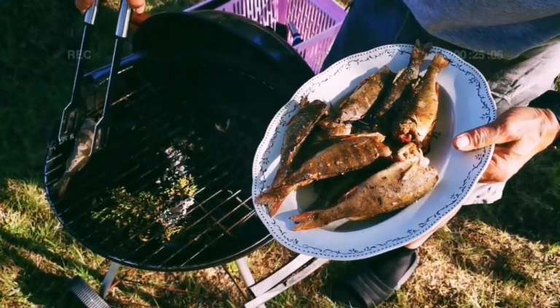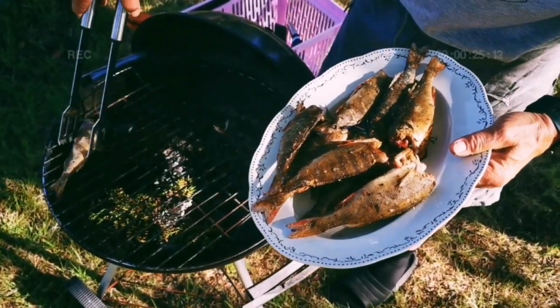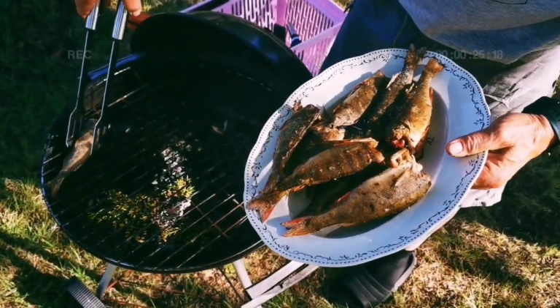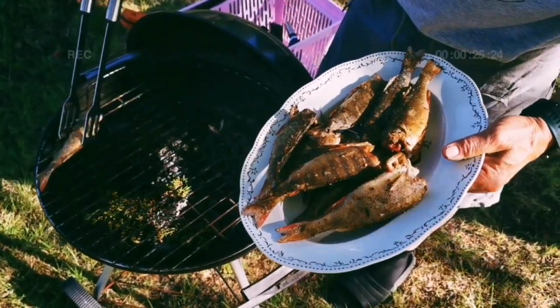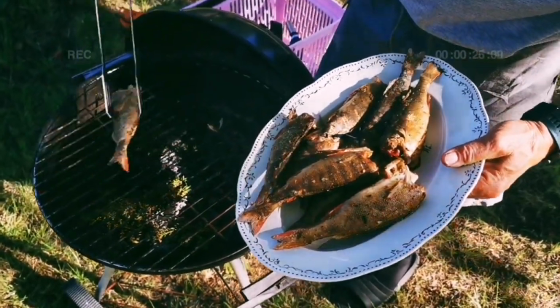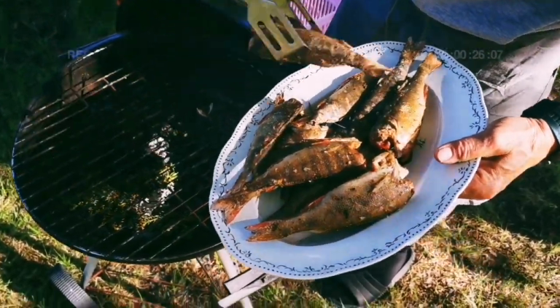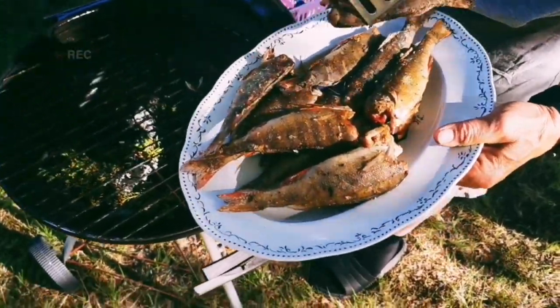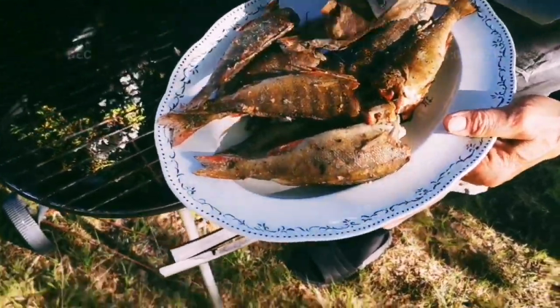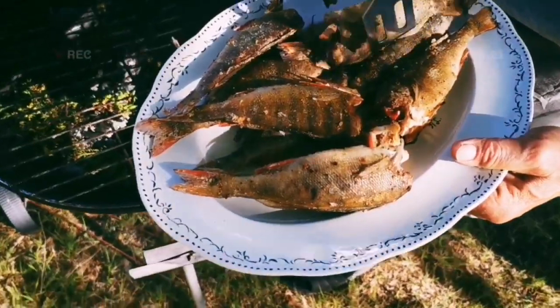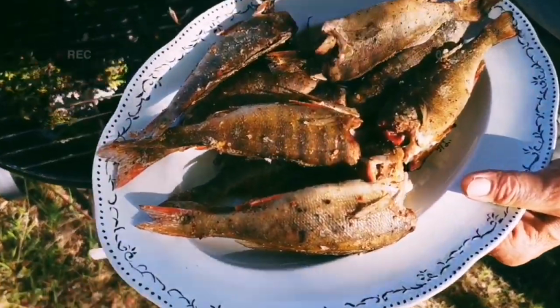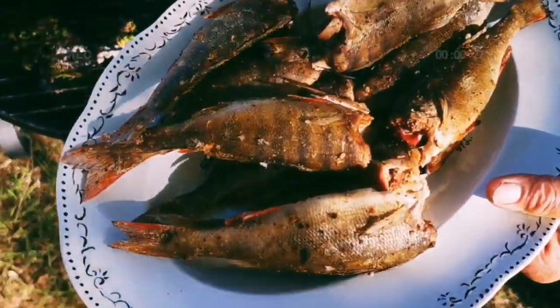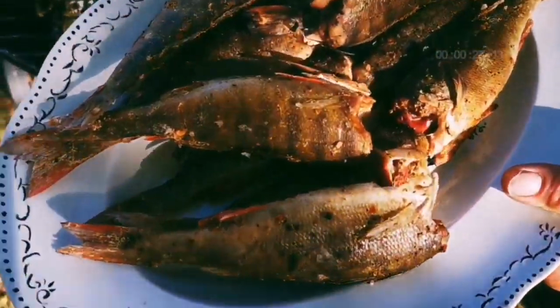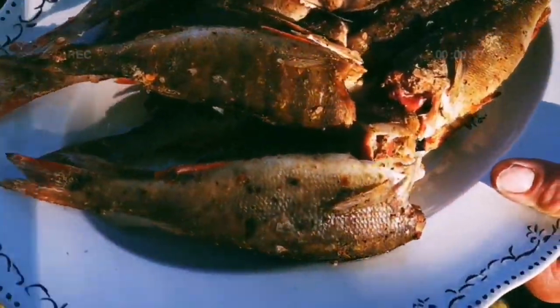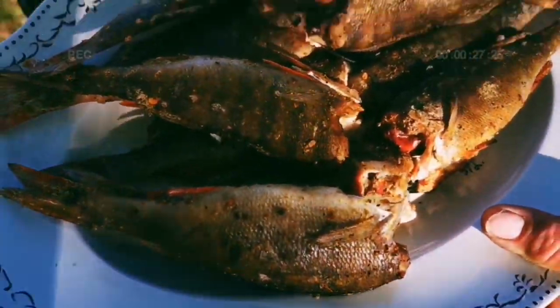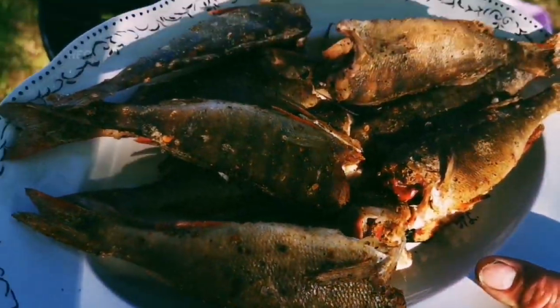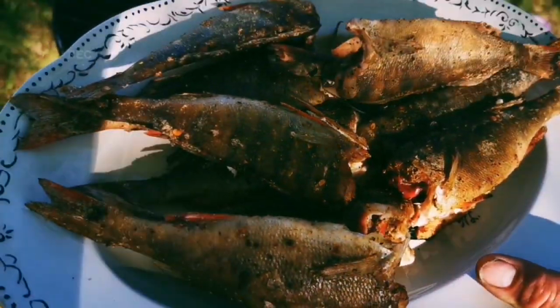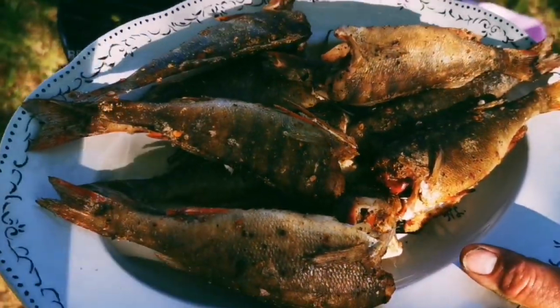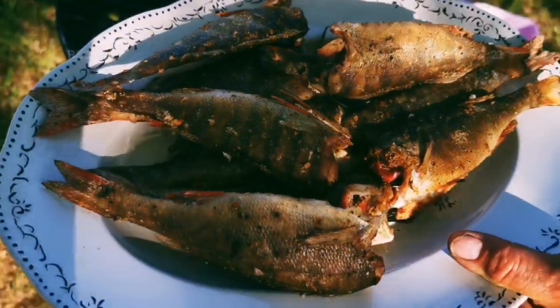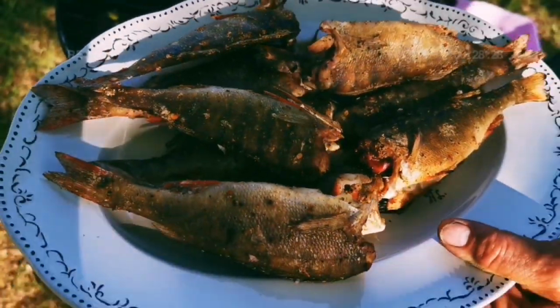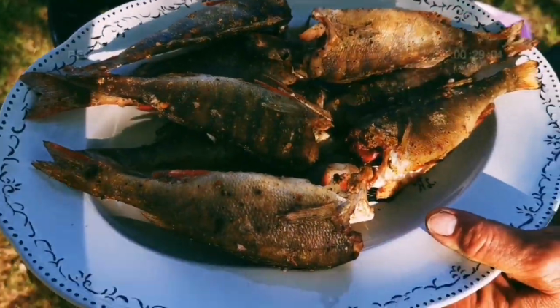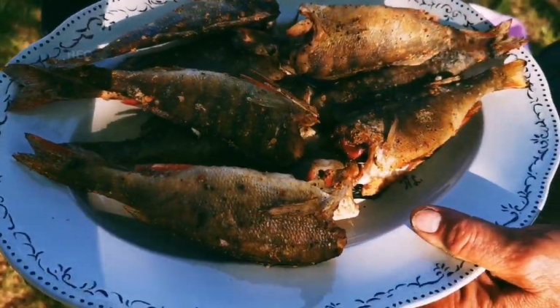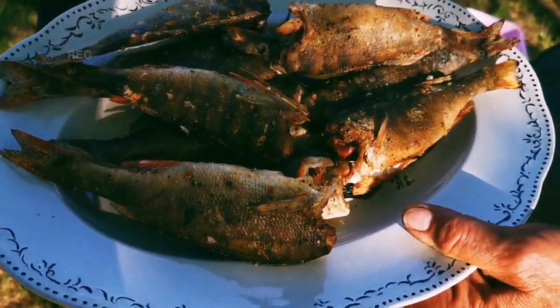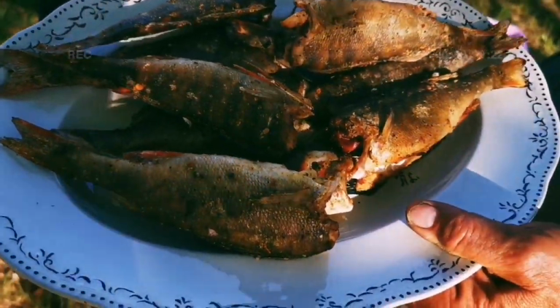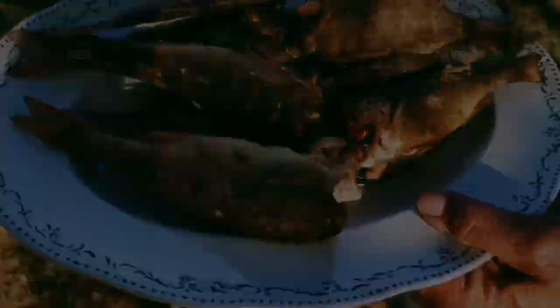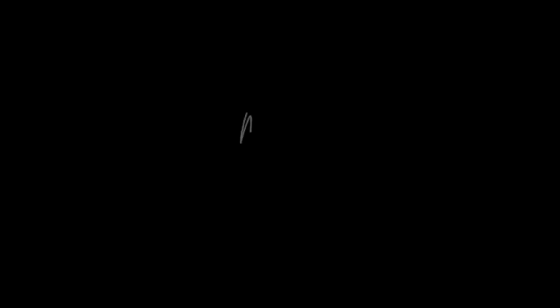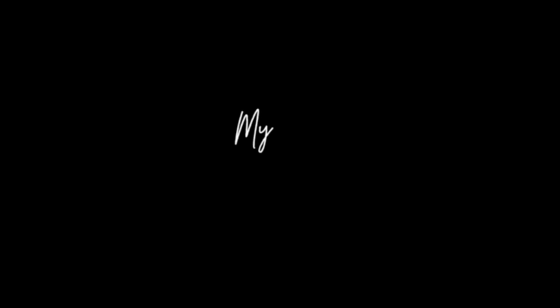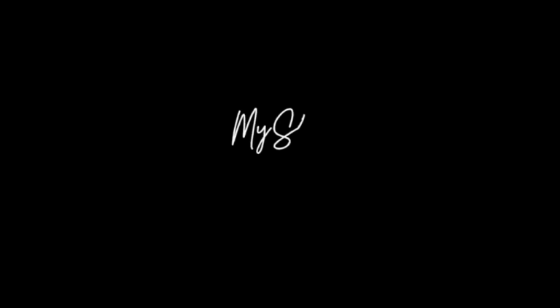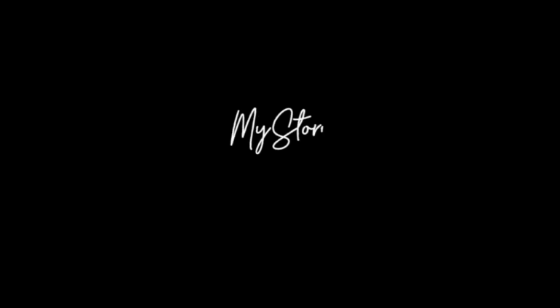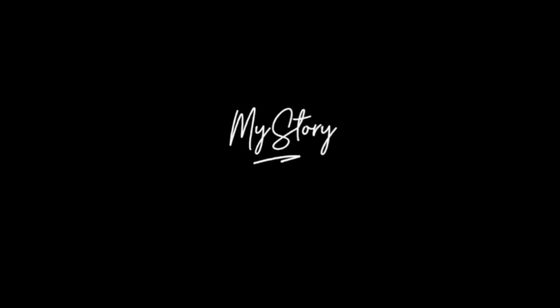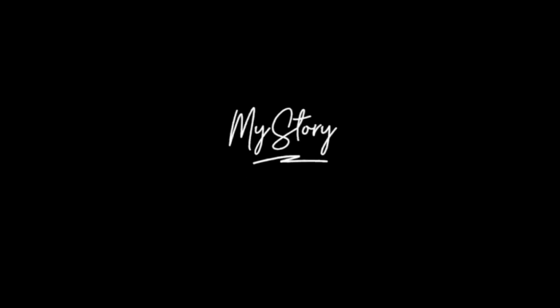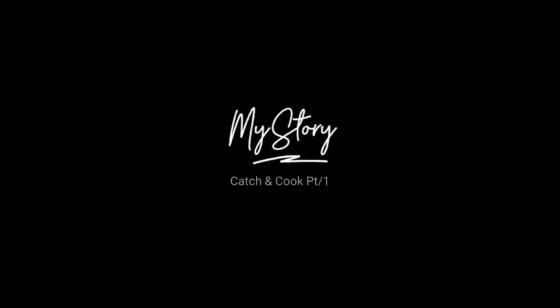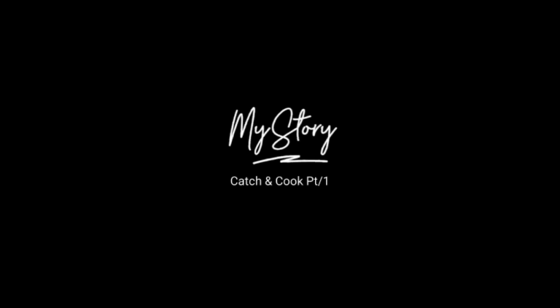I love smoked fish. If you haven't done this before, this is the video for you.